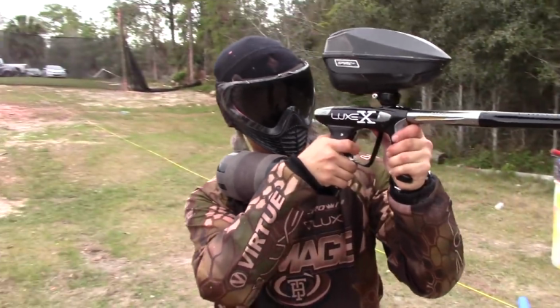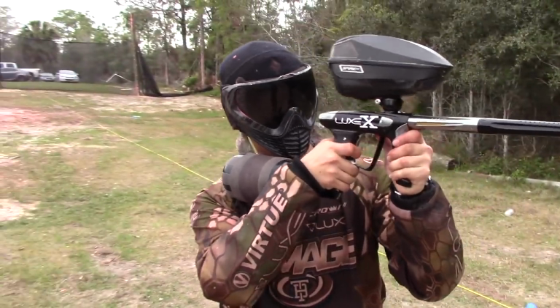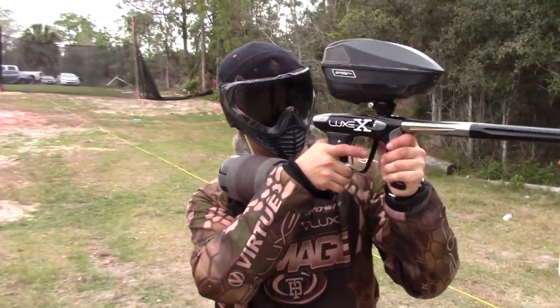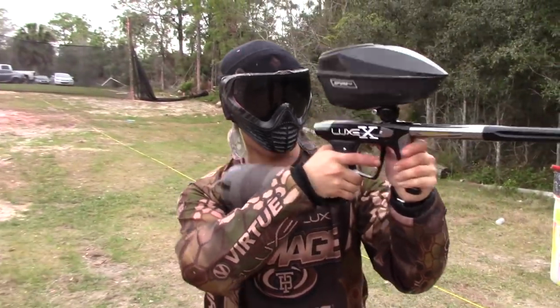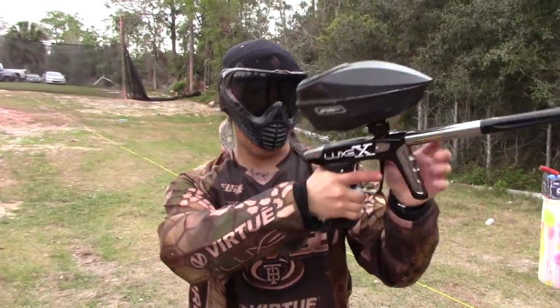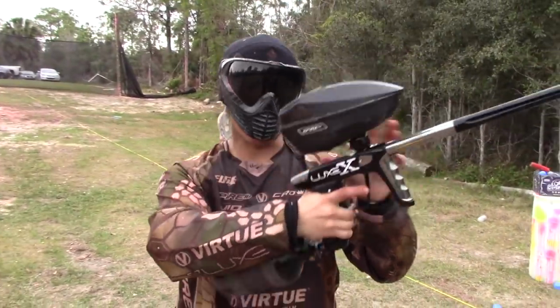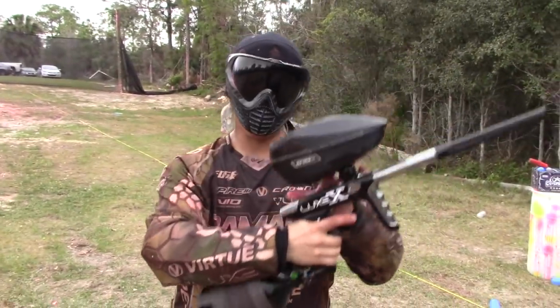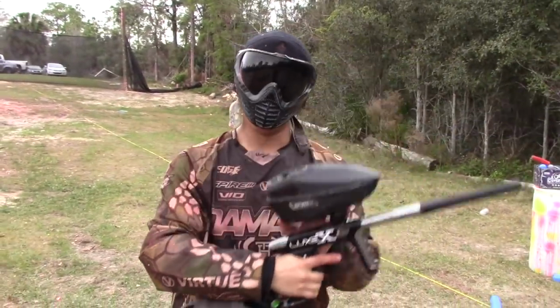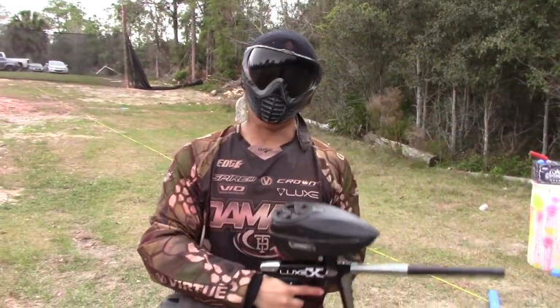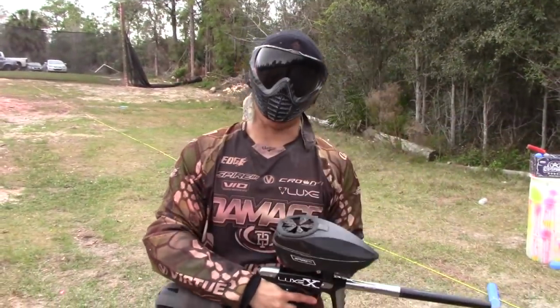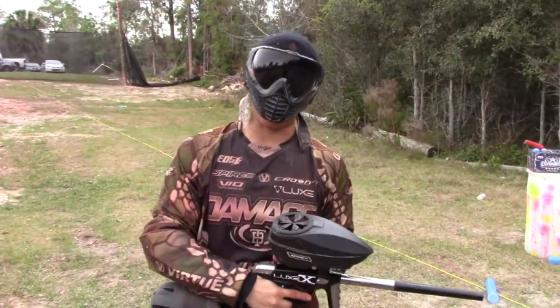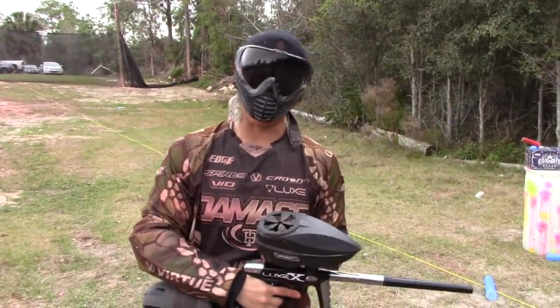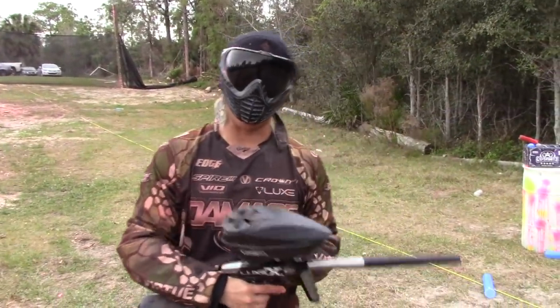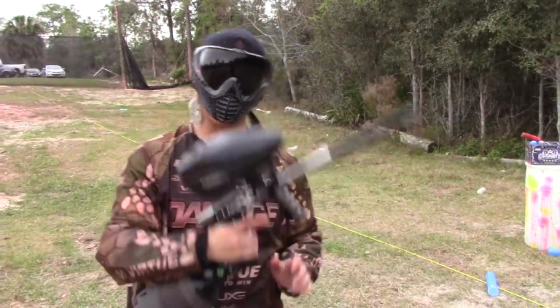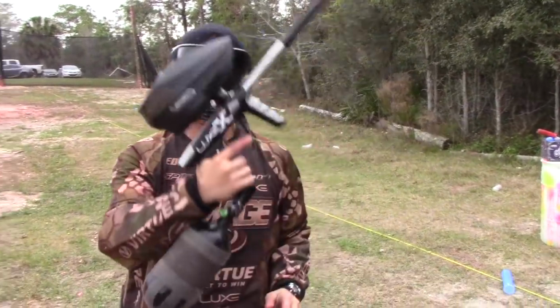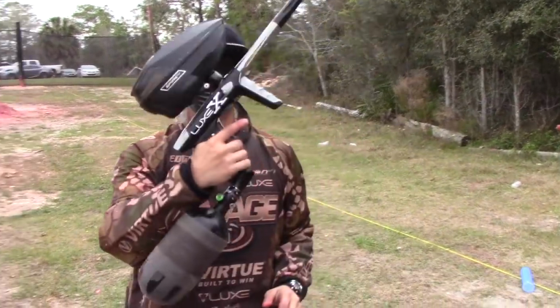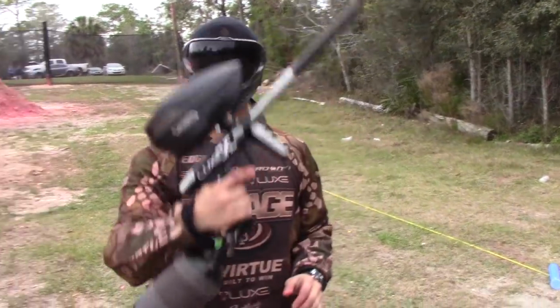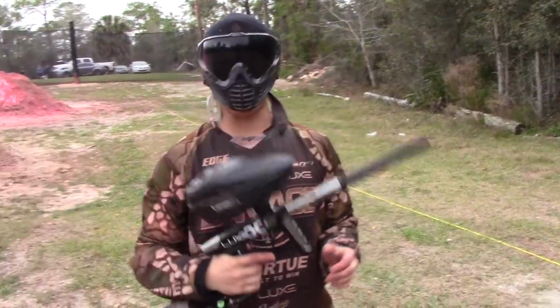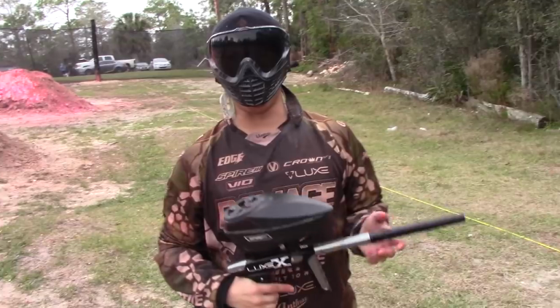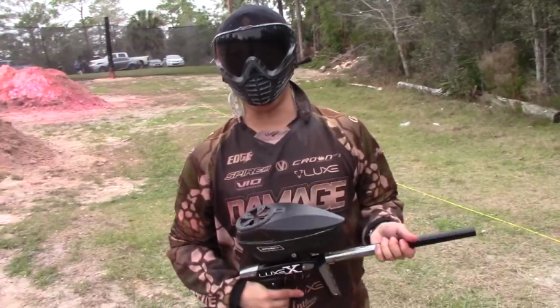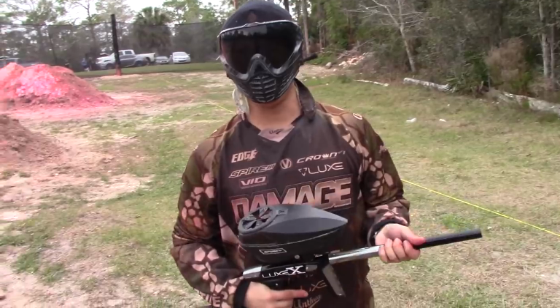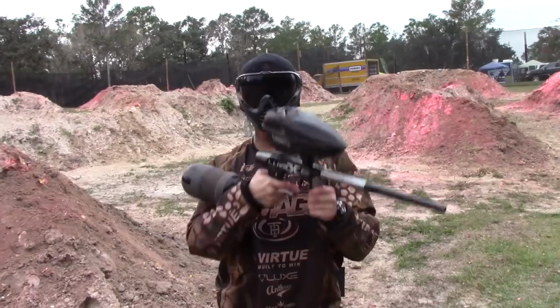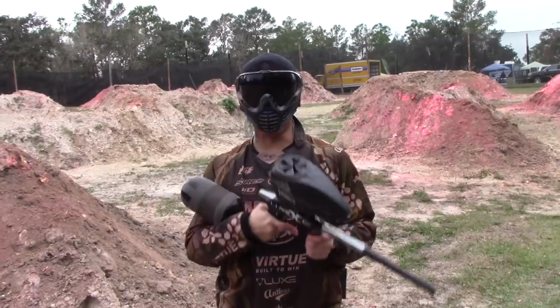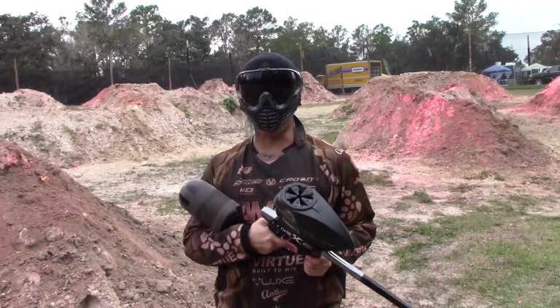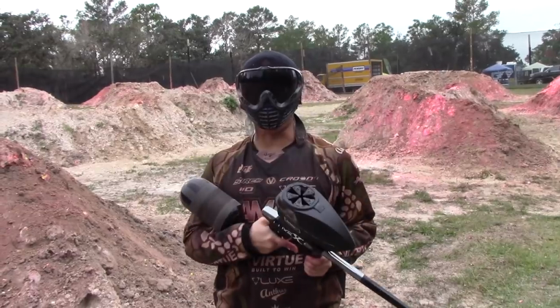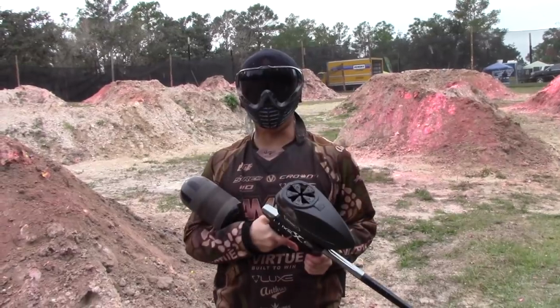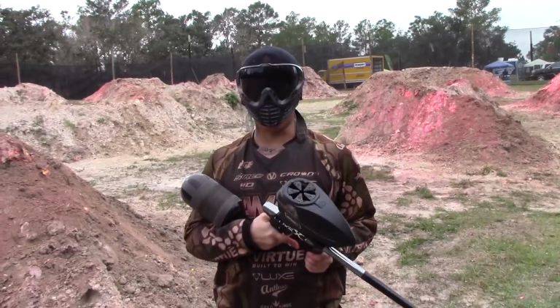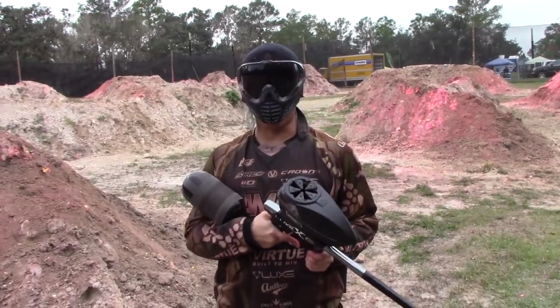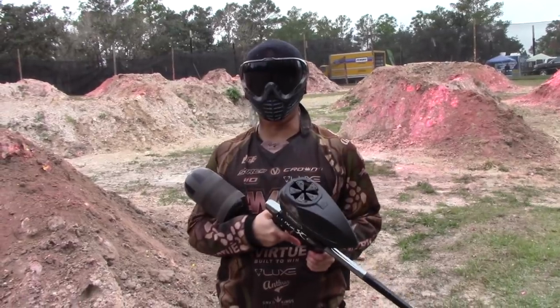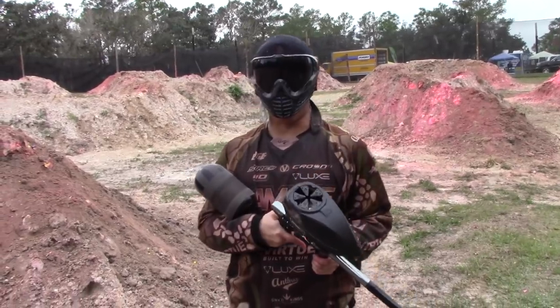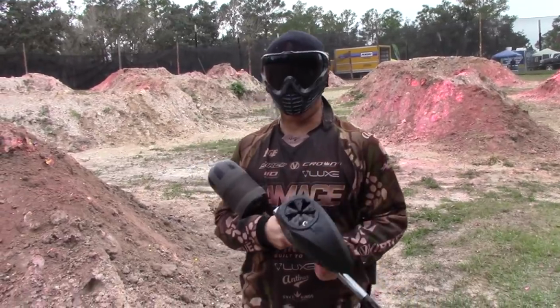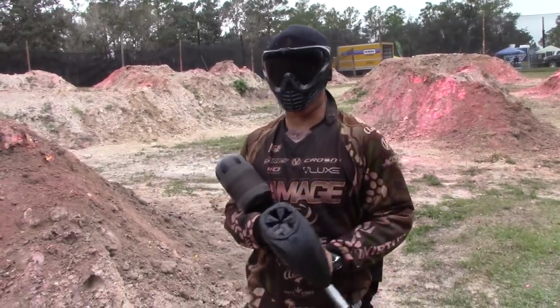And there we have it — 5.5 BPS electro here. The new Lux X on semi-auto. Let's go.